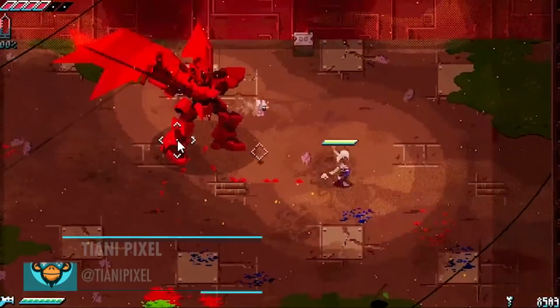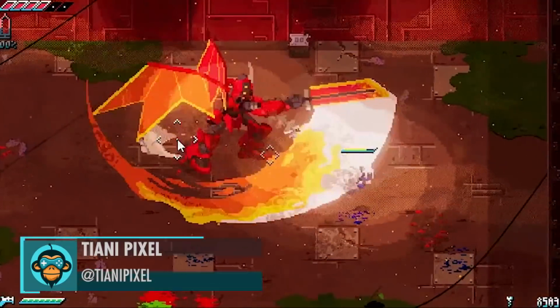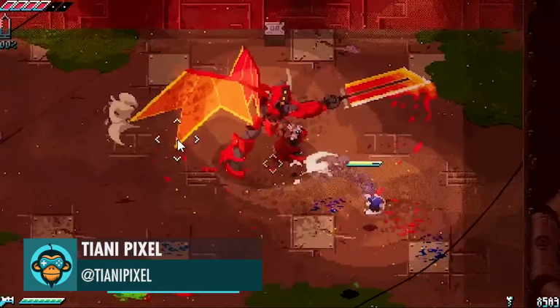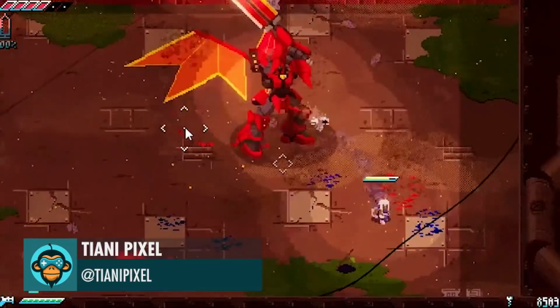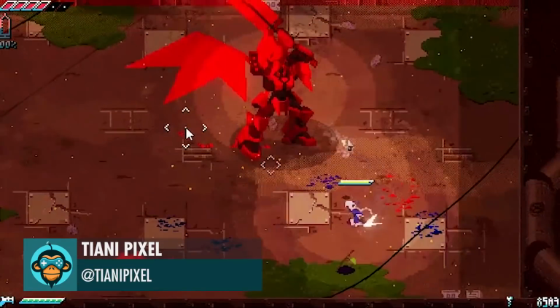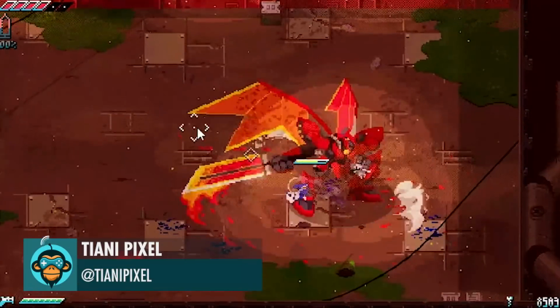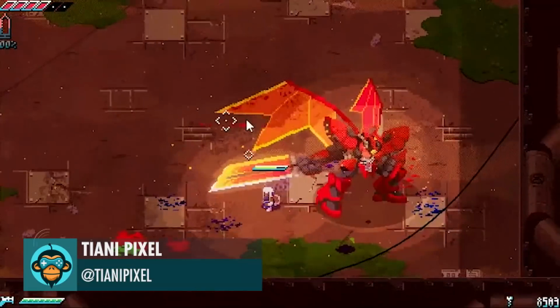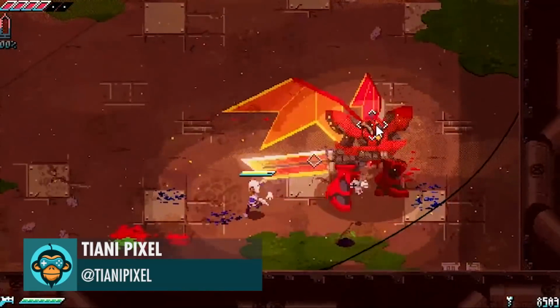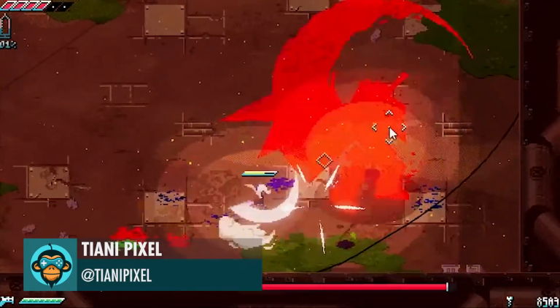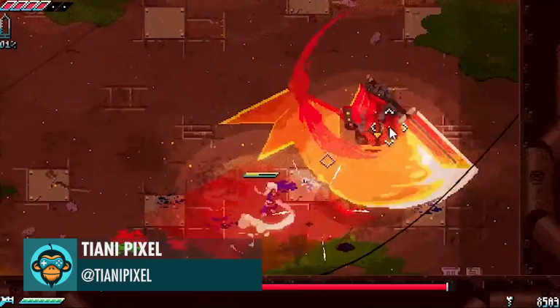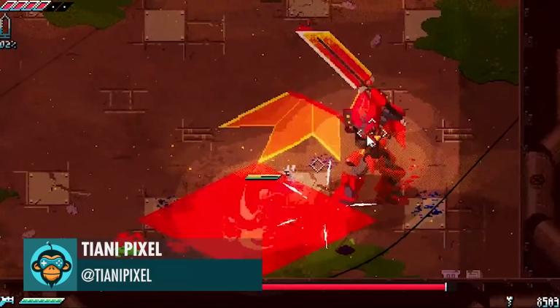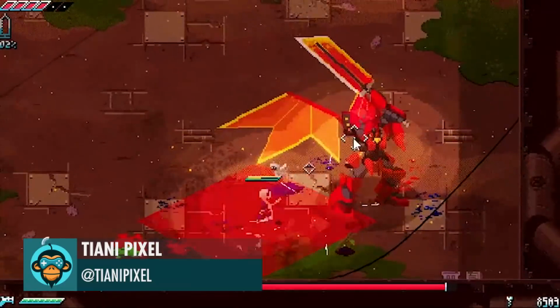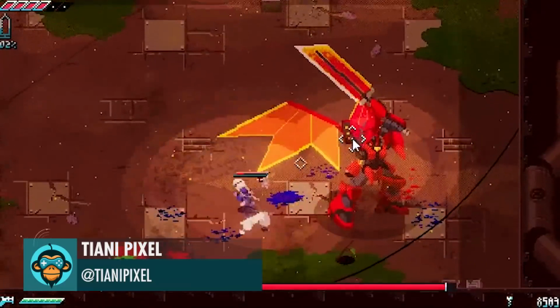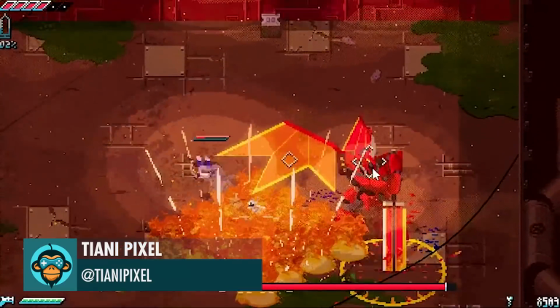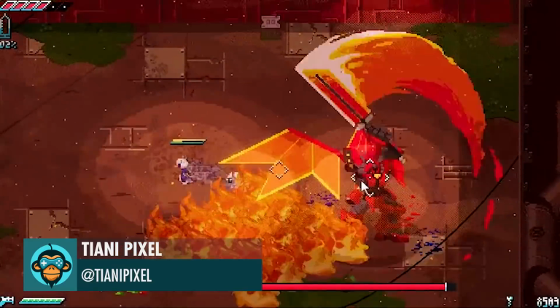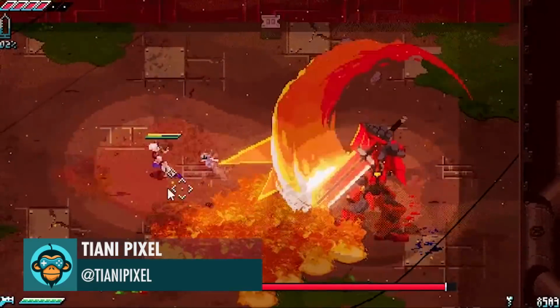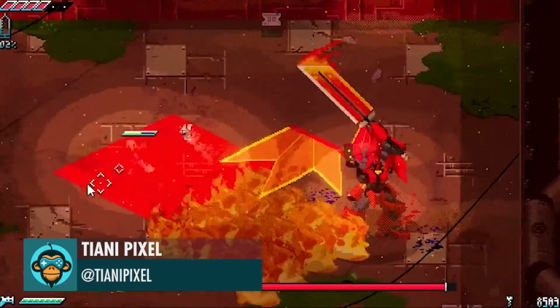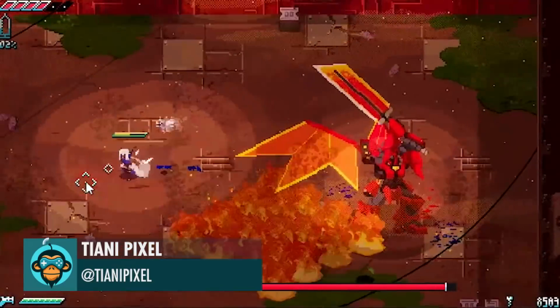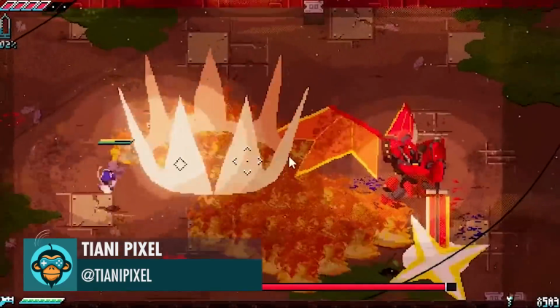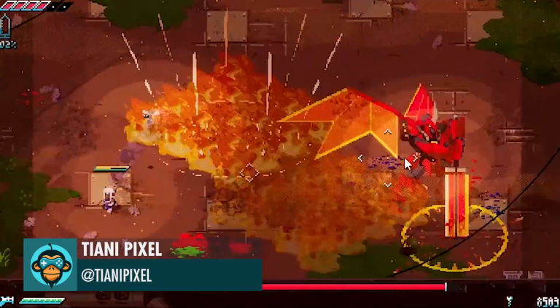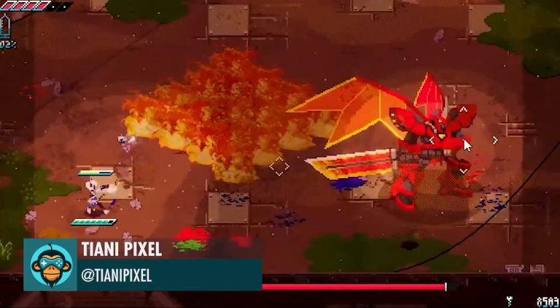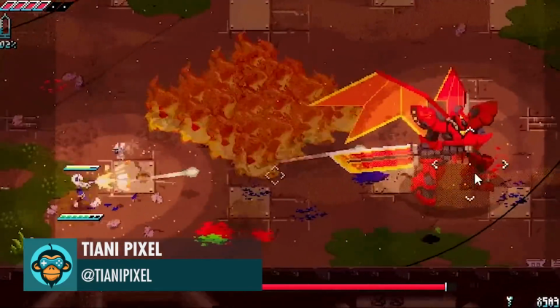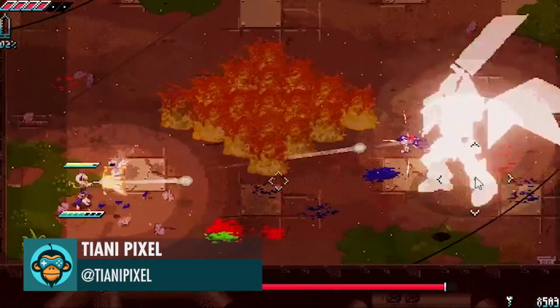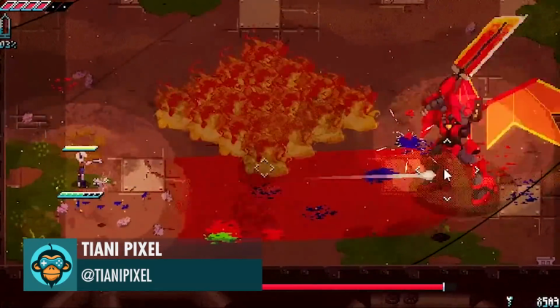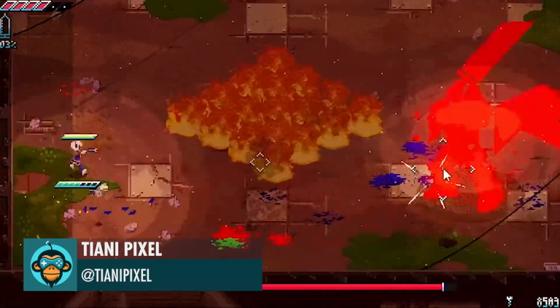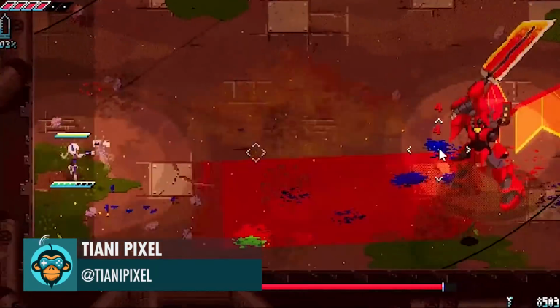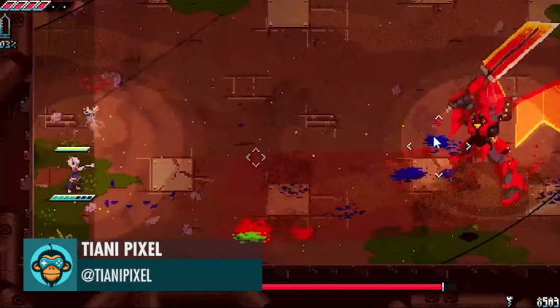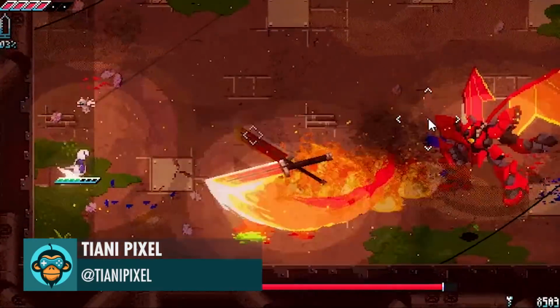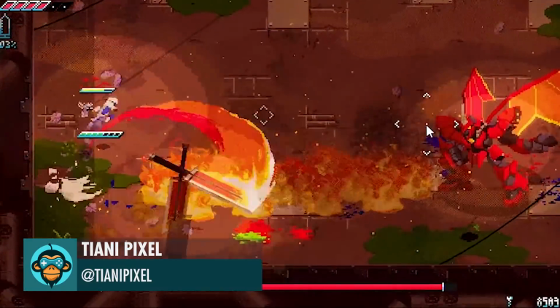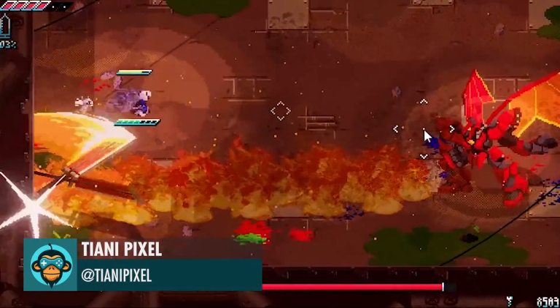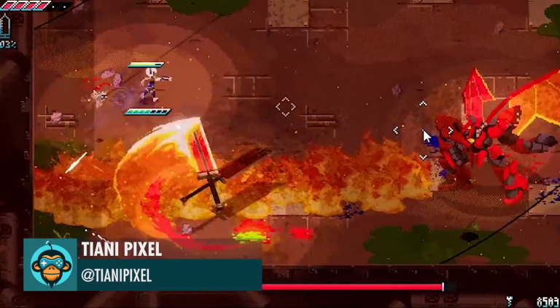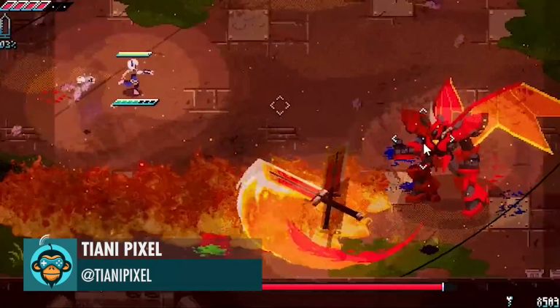Having a lot of fun working on this very fast-paced boss battle by TianiPixel — wishlist Unsighted on the link below.